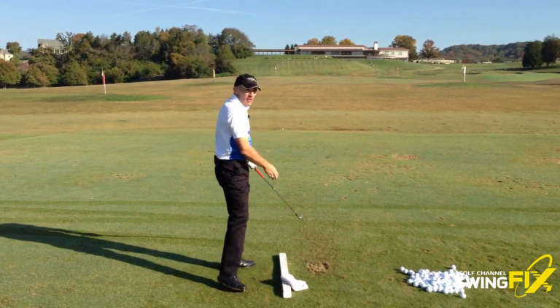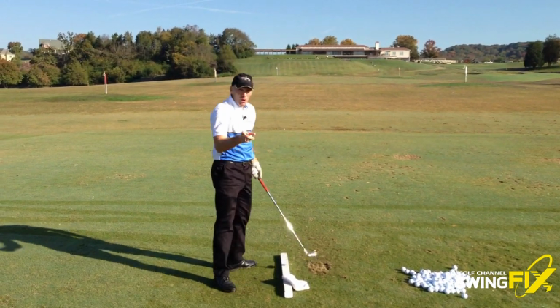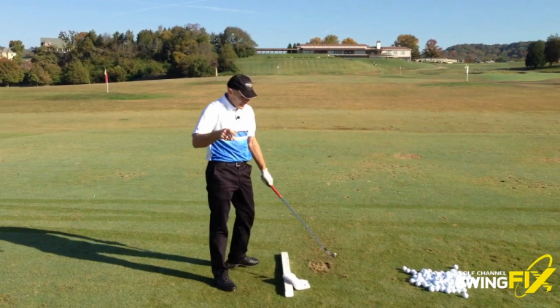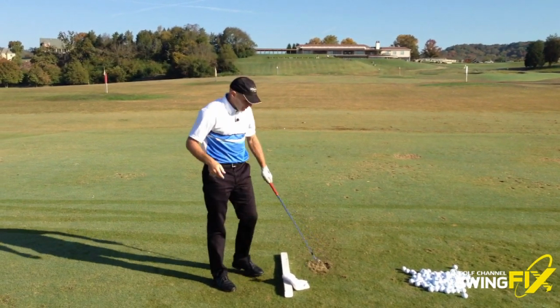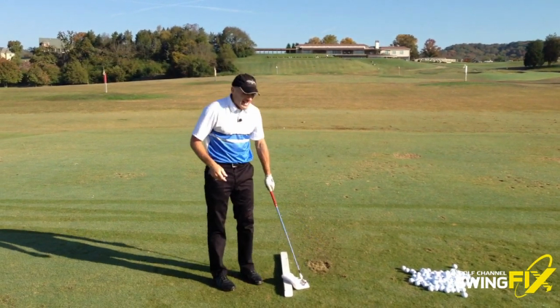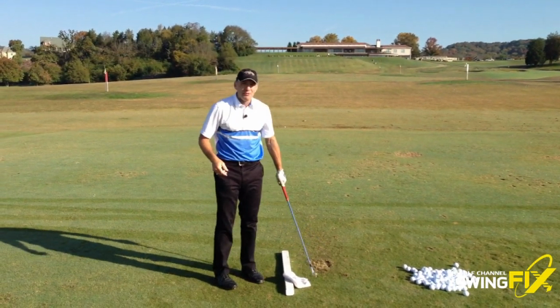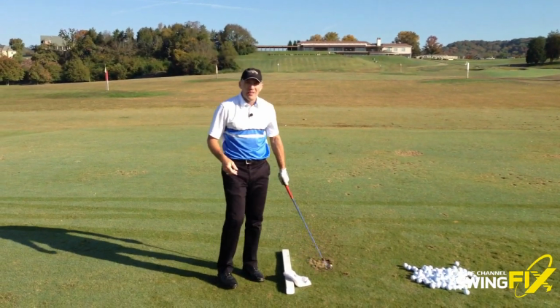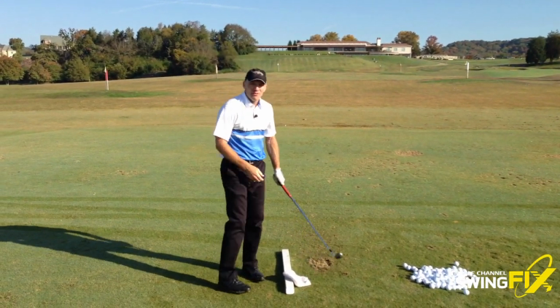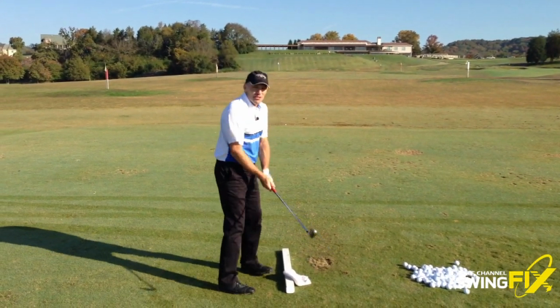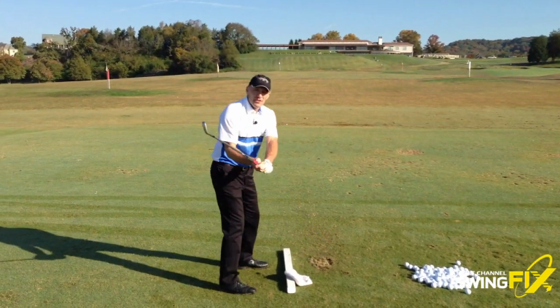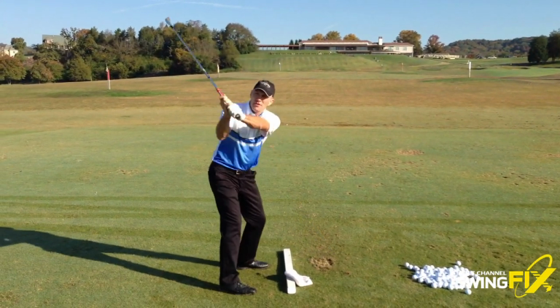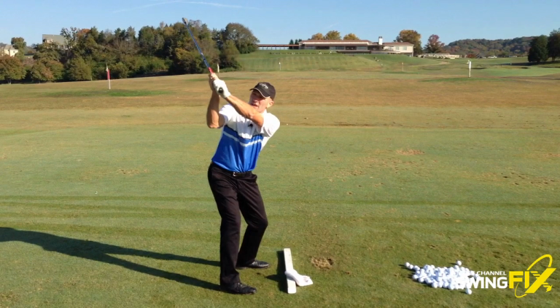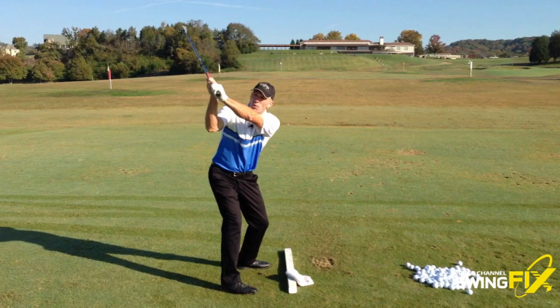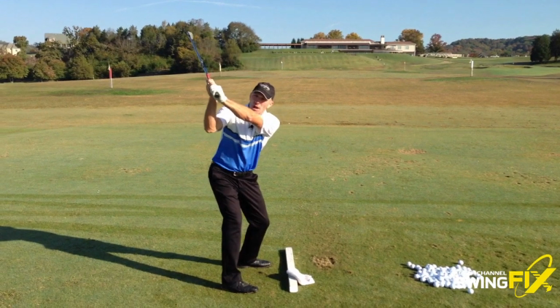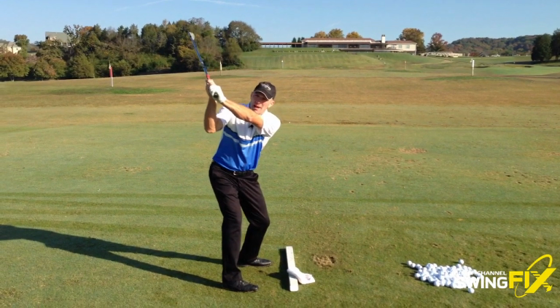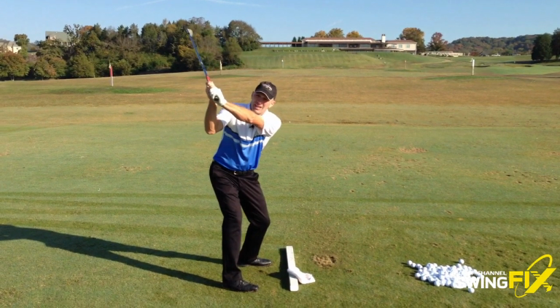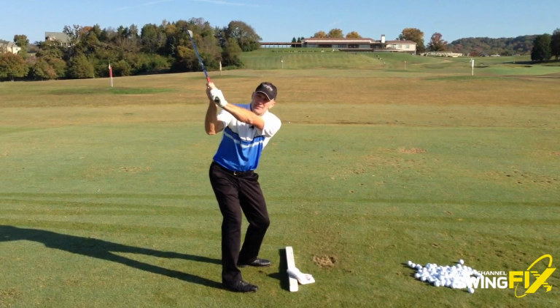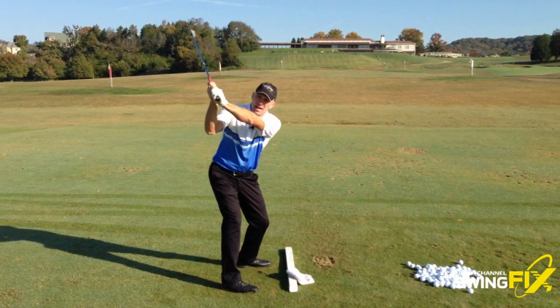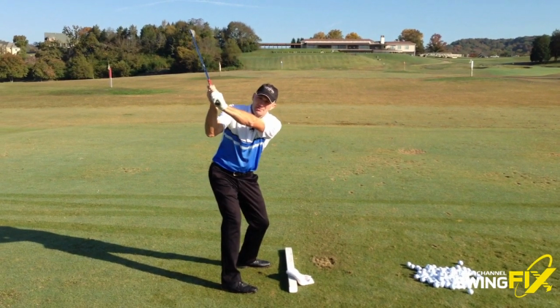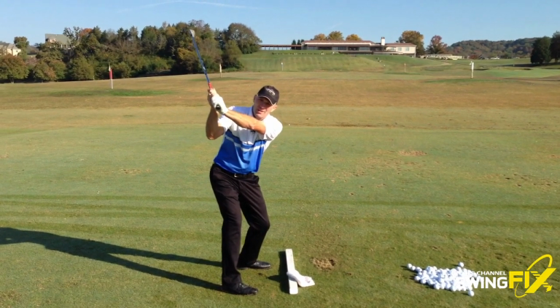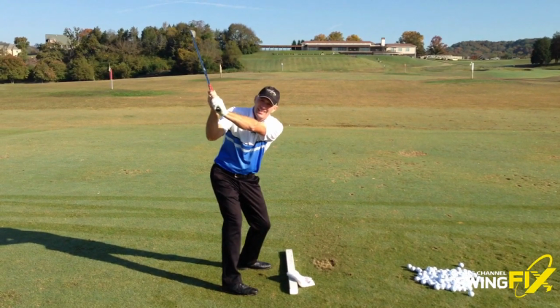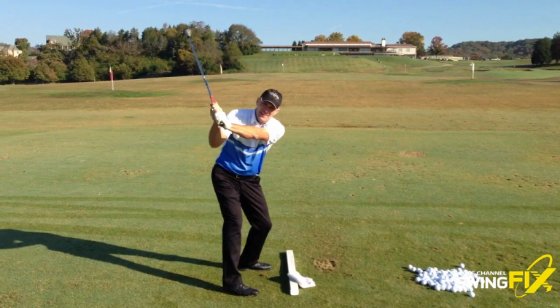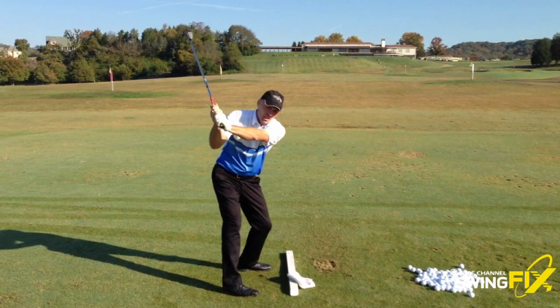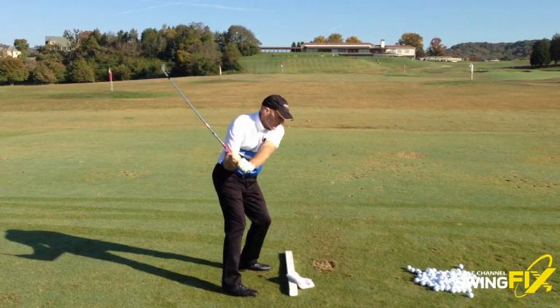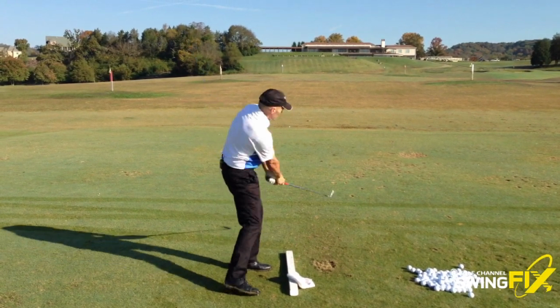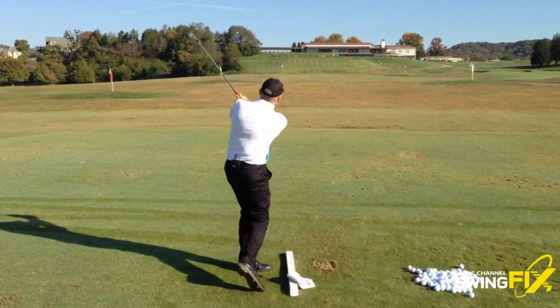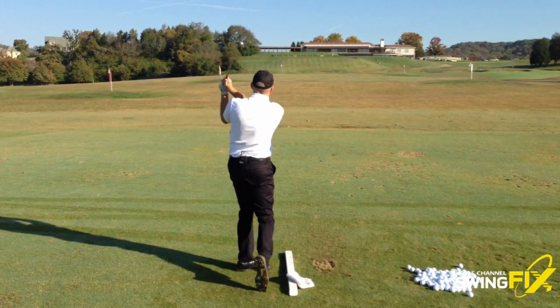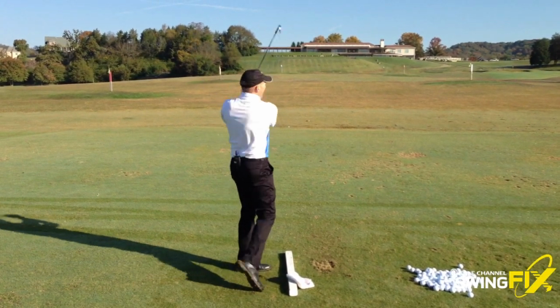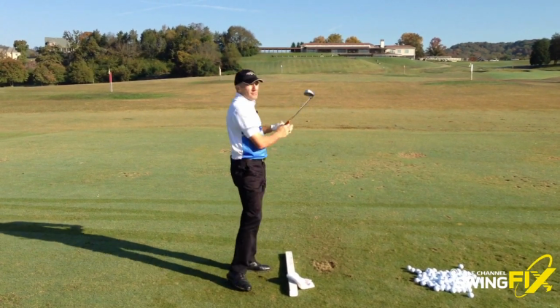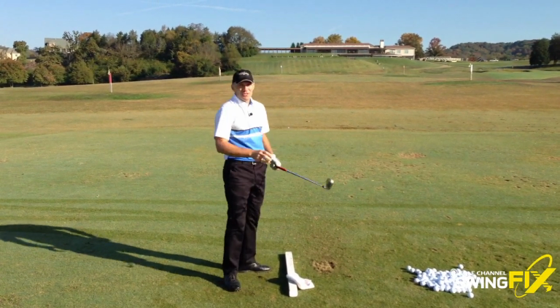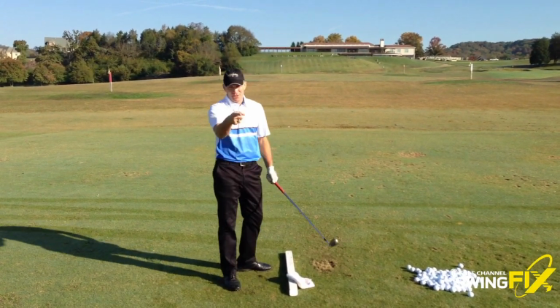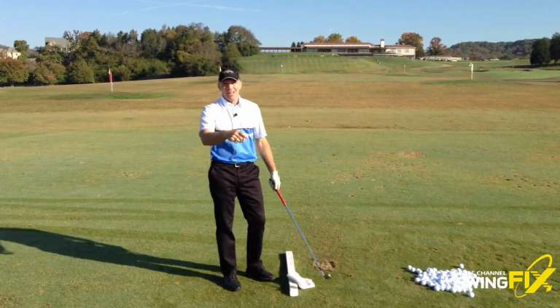The goal here is for the towel to fall out, for you to feel like you have a more upright plane at the top of your swing, and then as always swing into a balanced finish. Good luck.